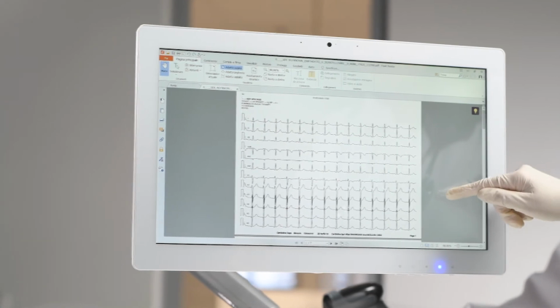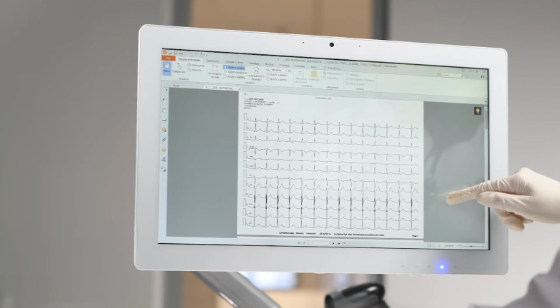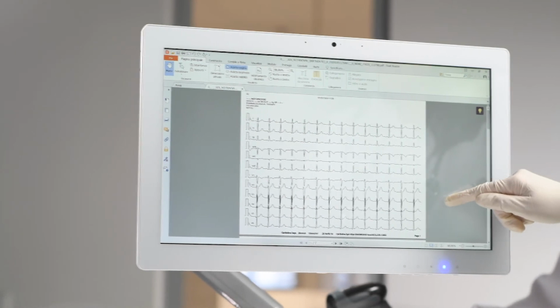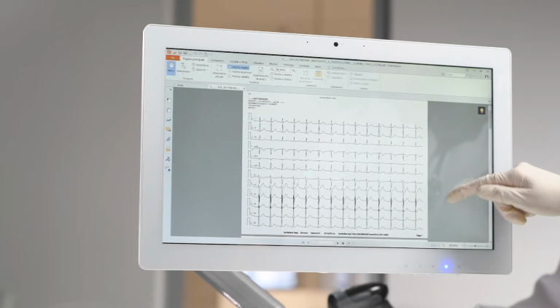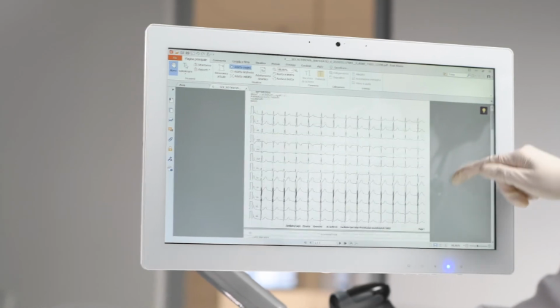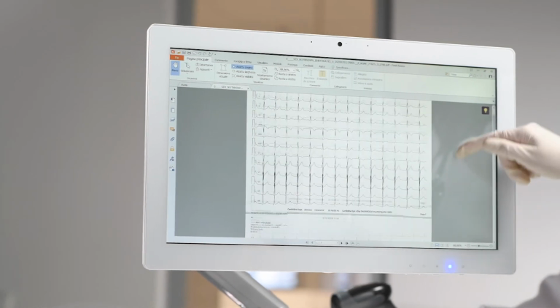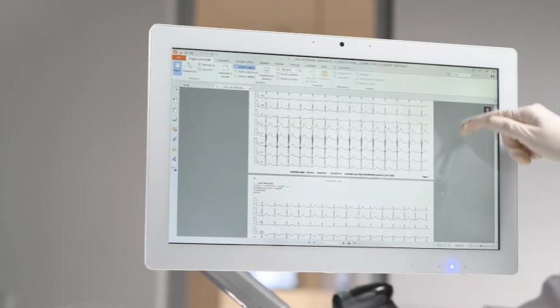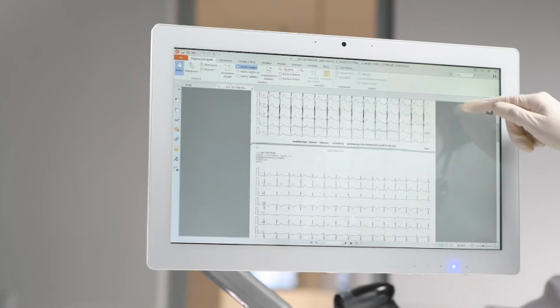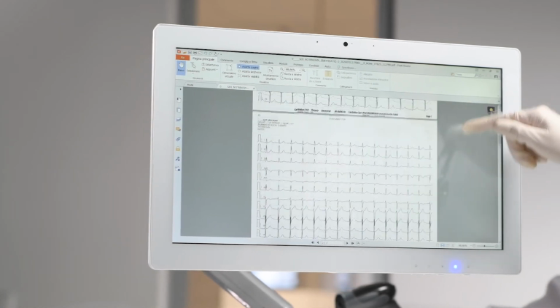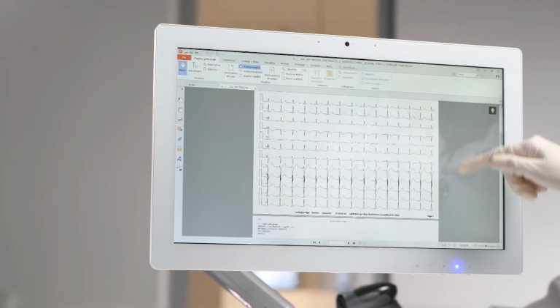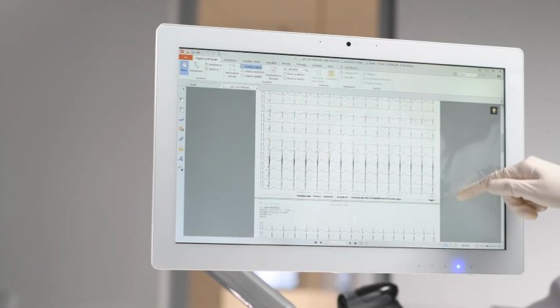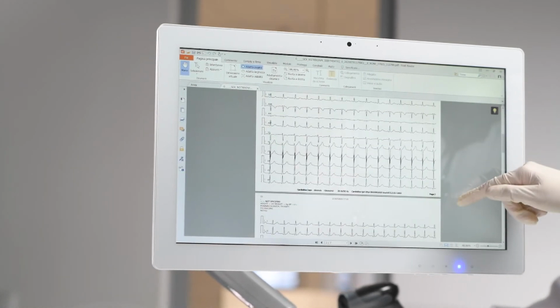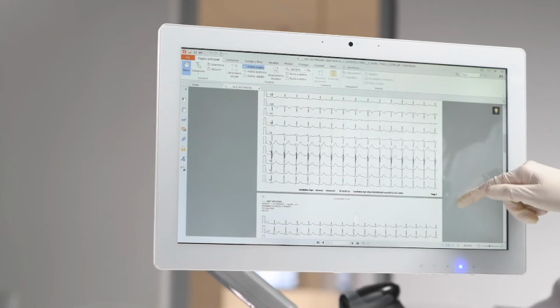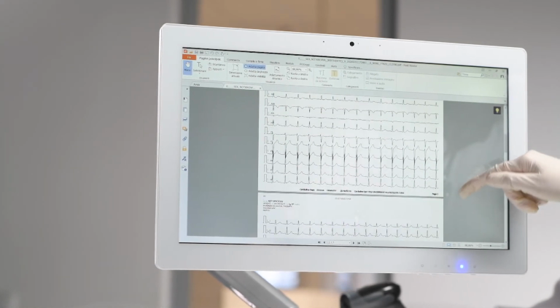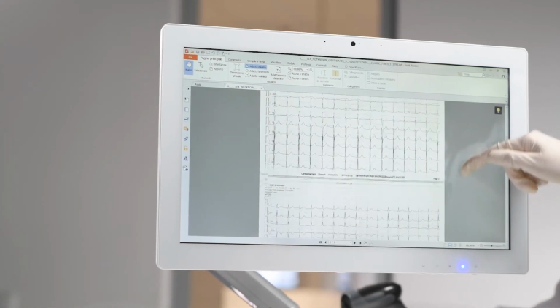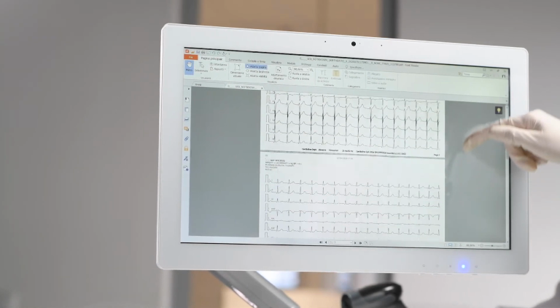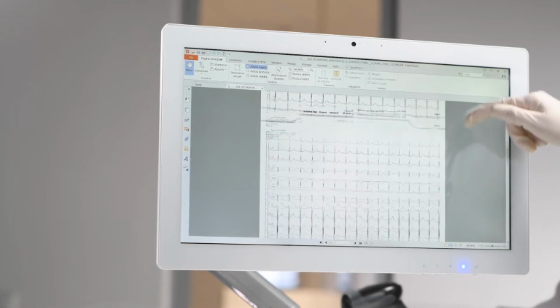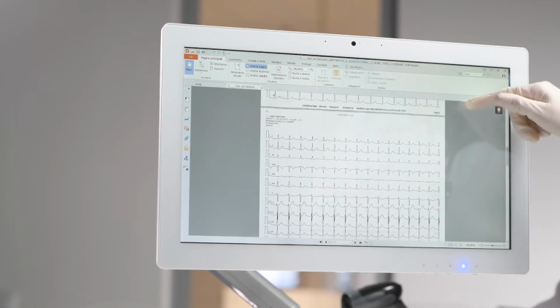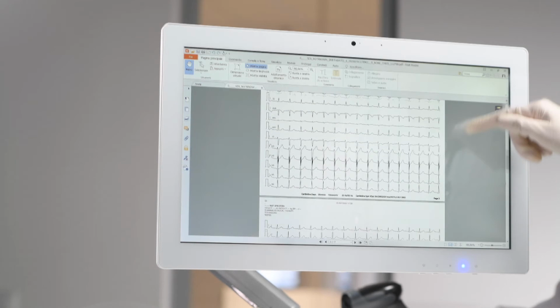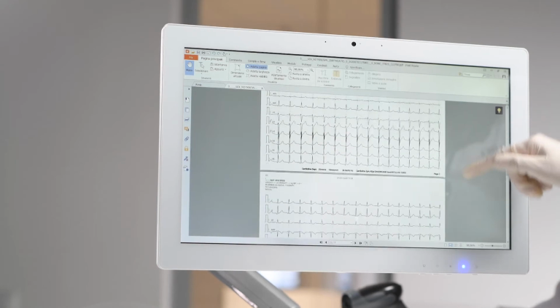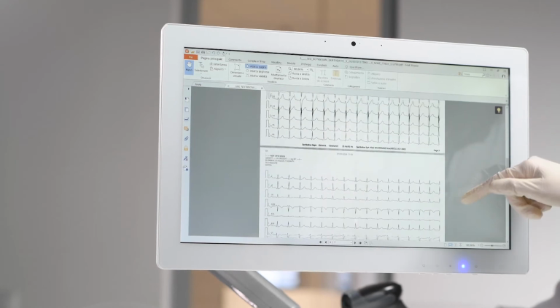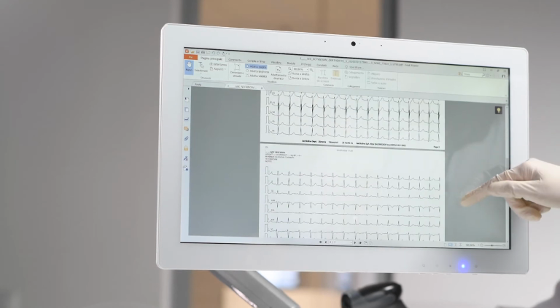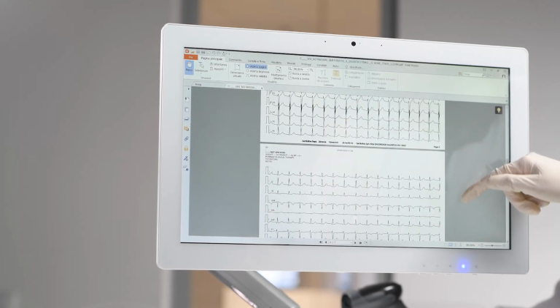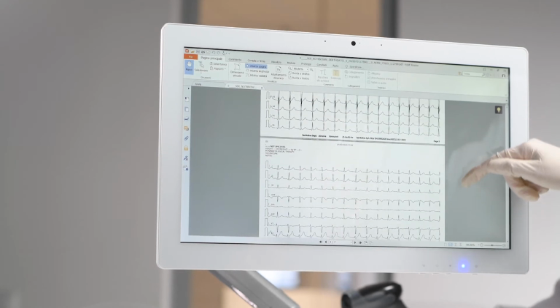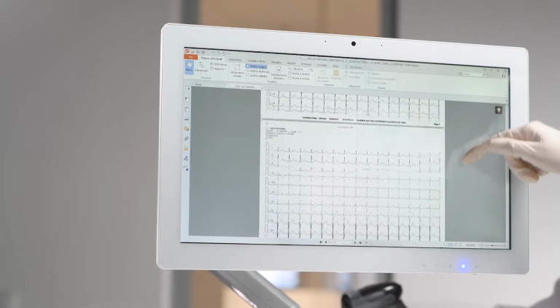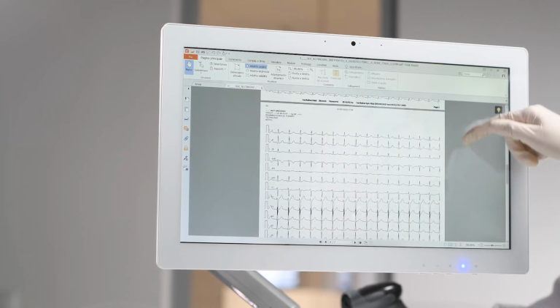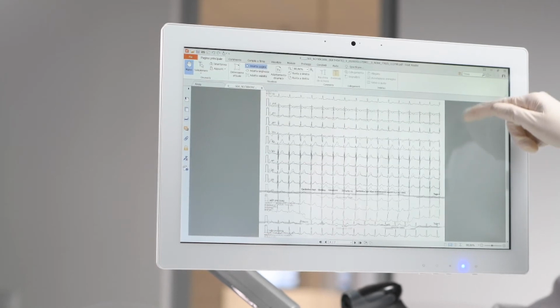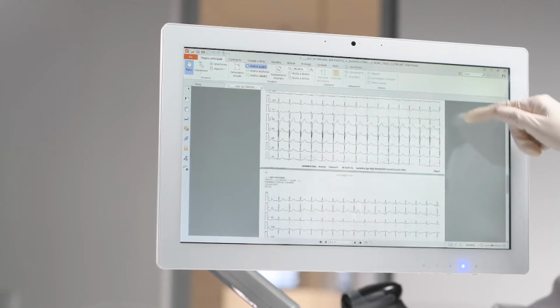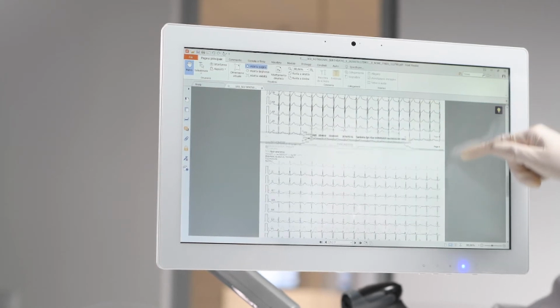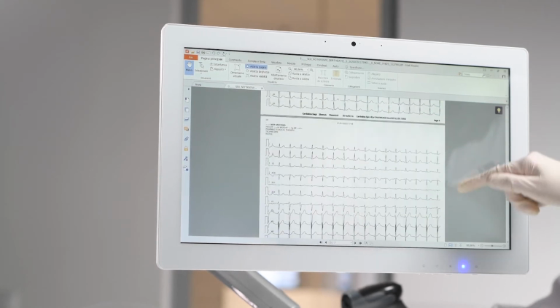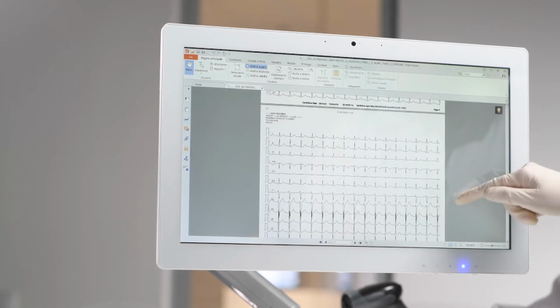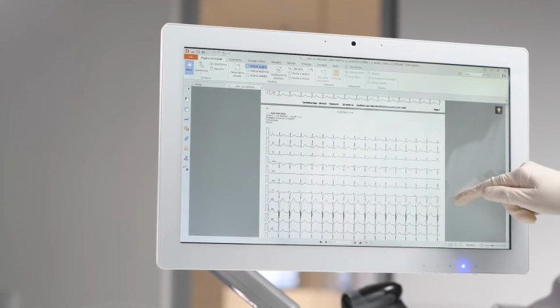The formats we export are SCP, XML, GDT and PDF.